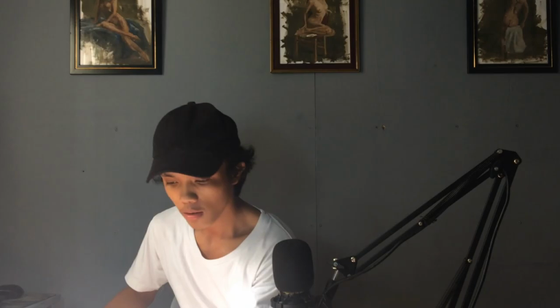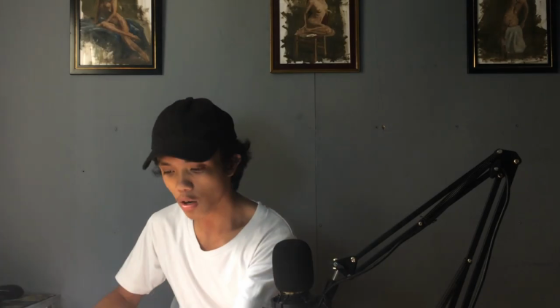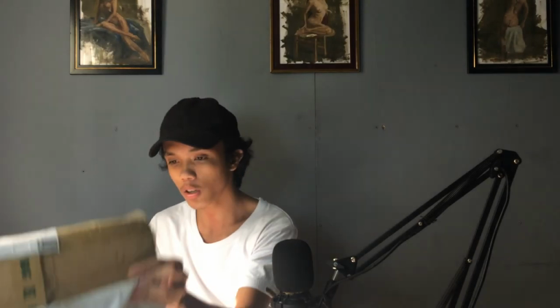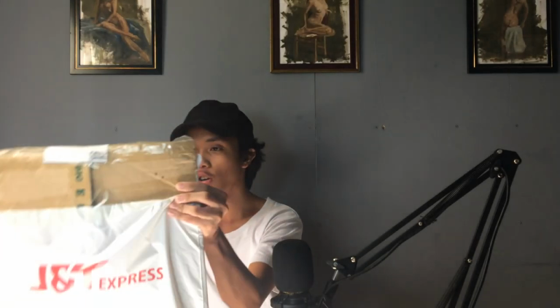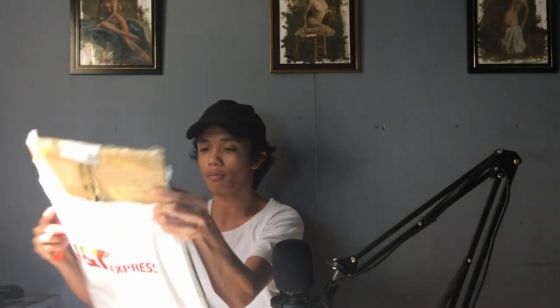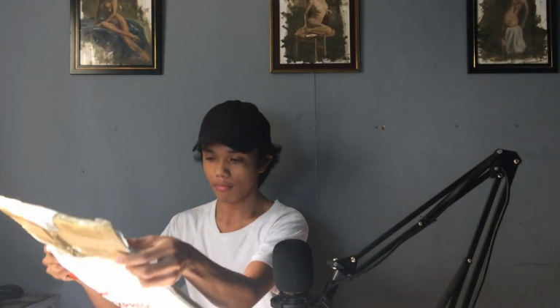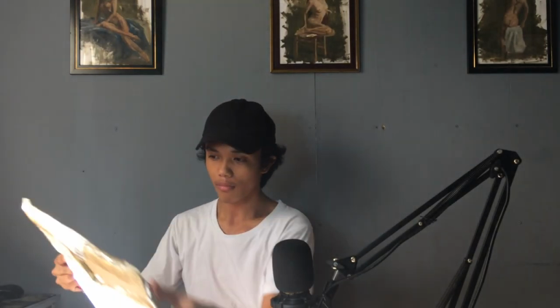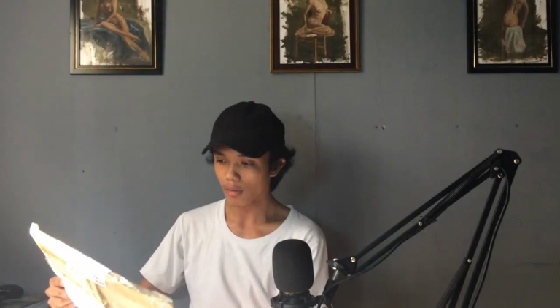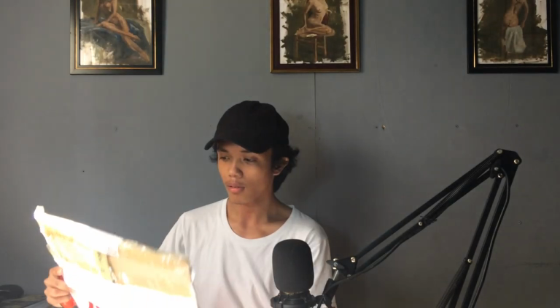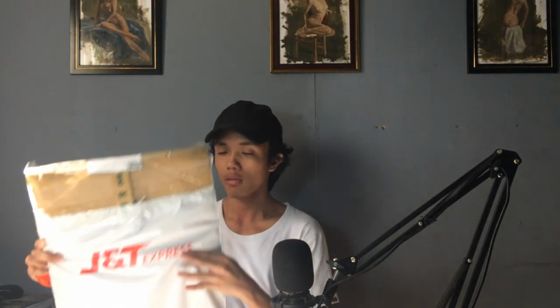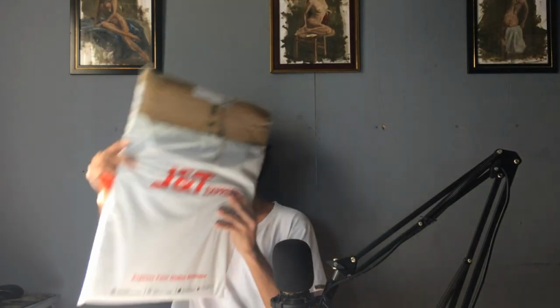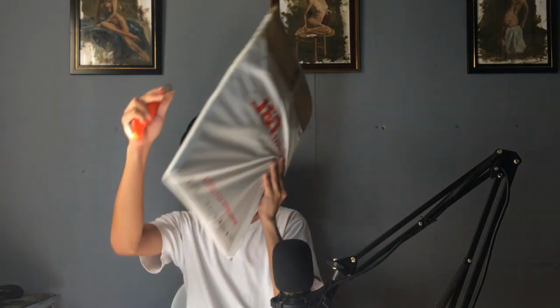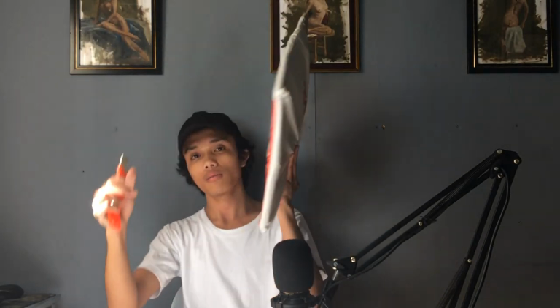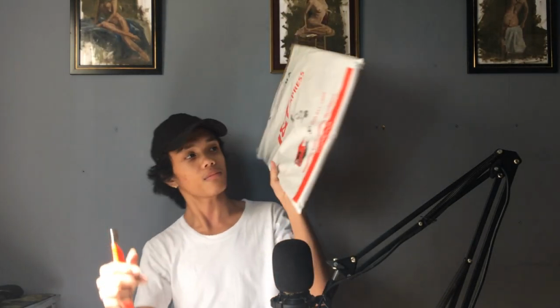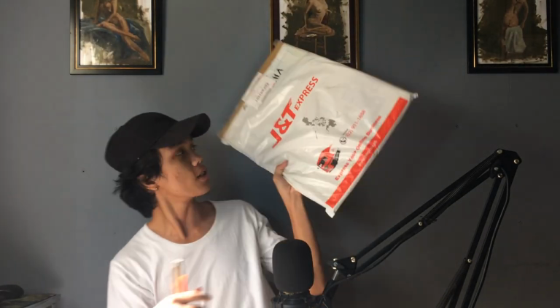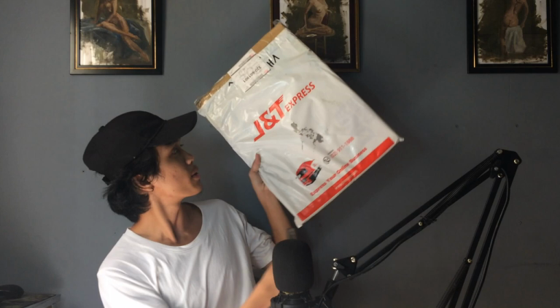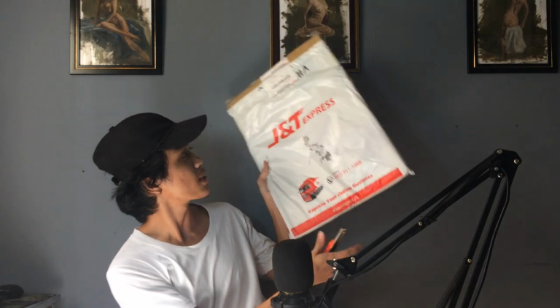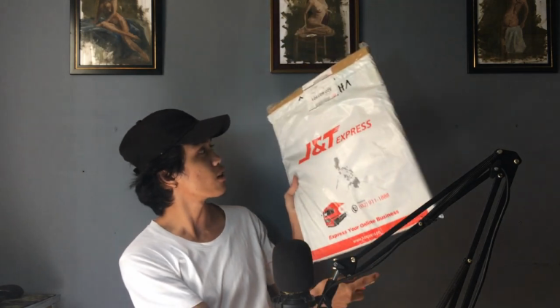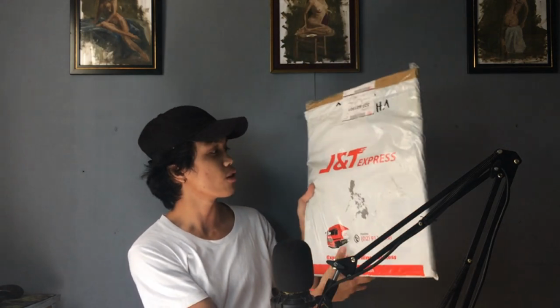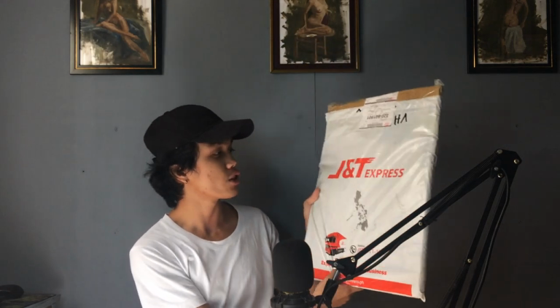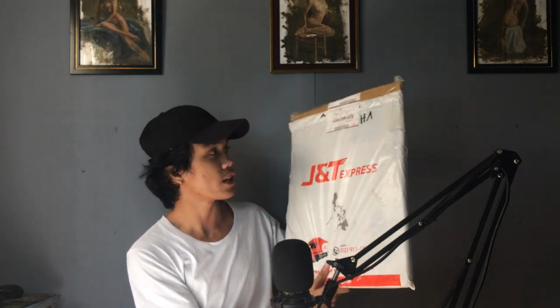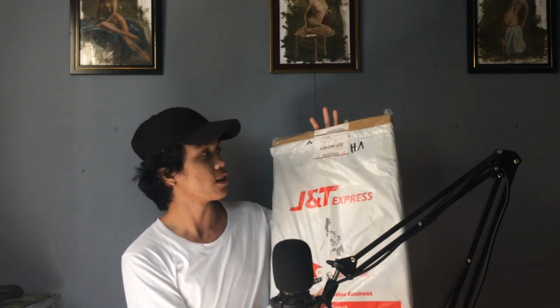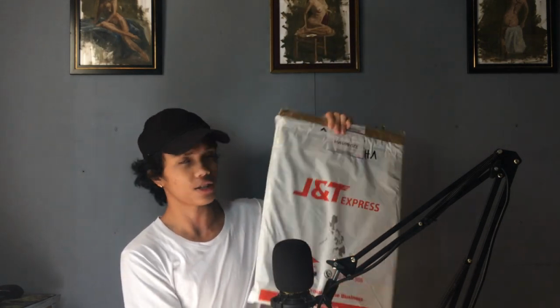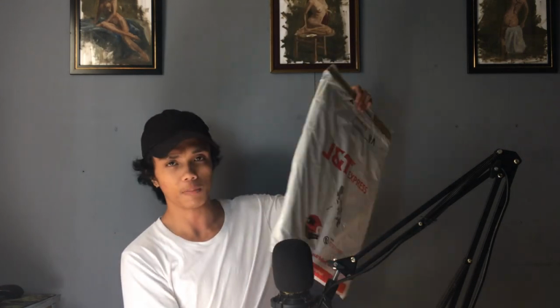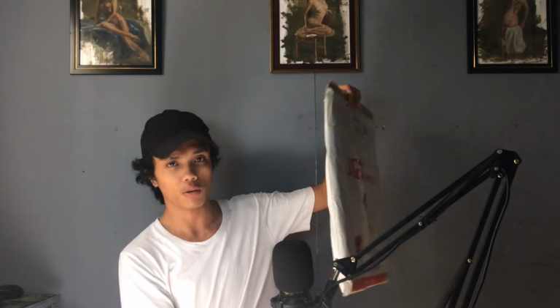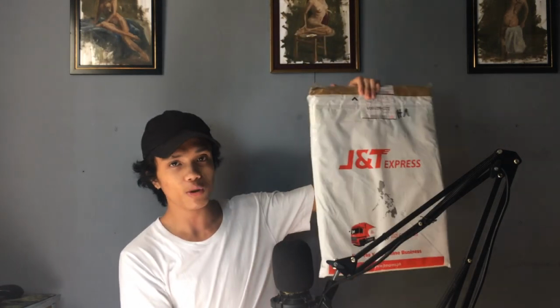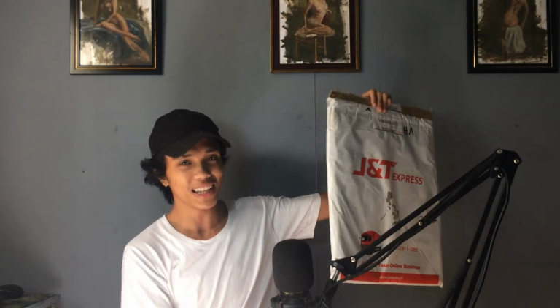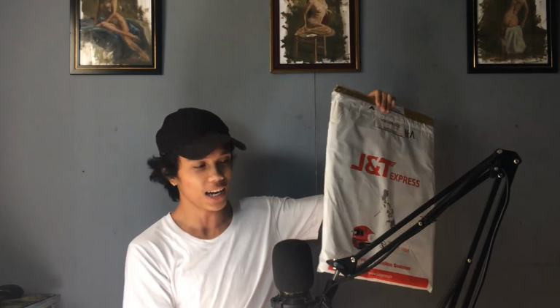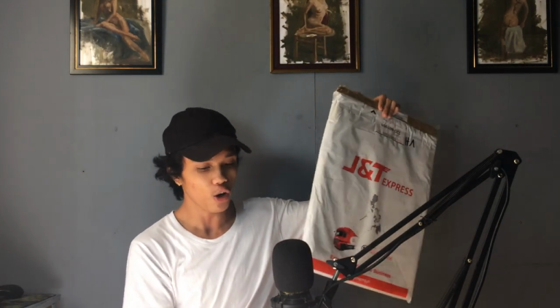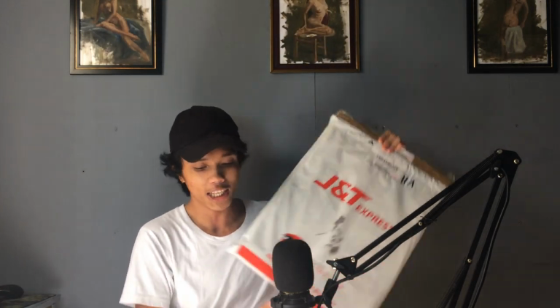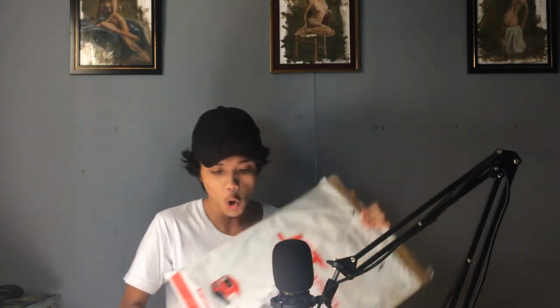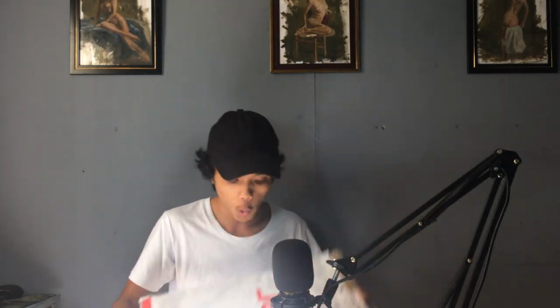So this is the package that arrived — this is our order from Shopee. We're going to open it now, let's go.